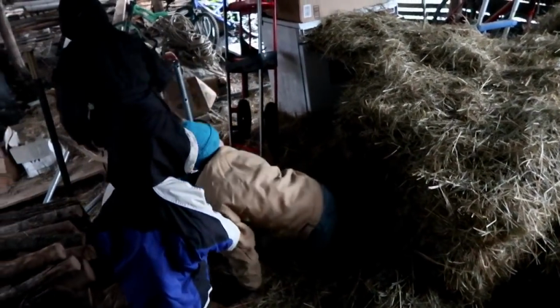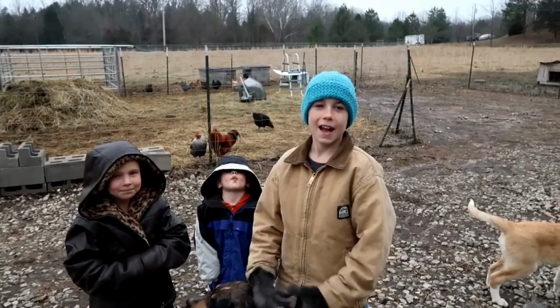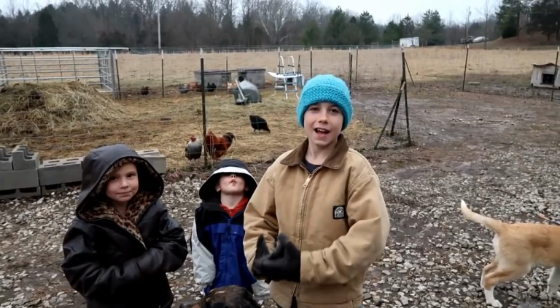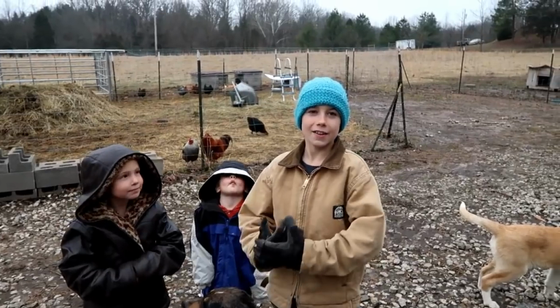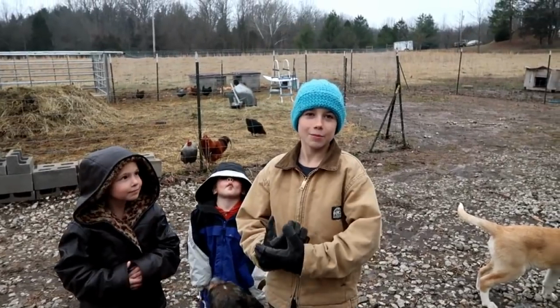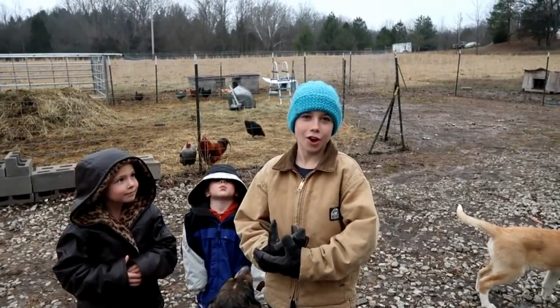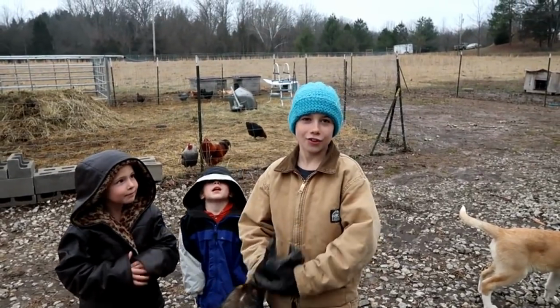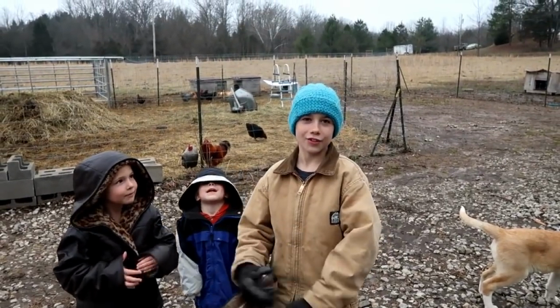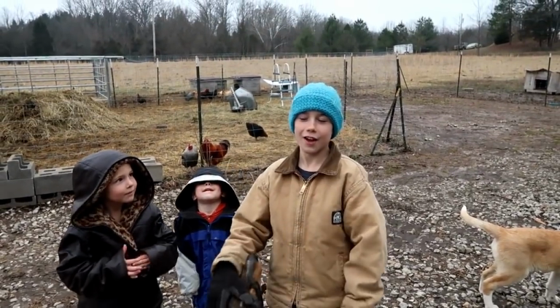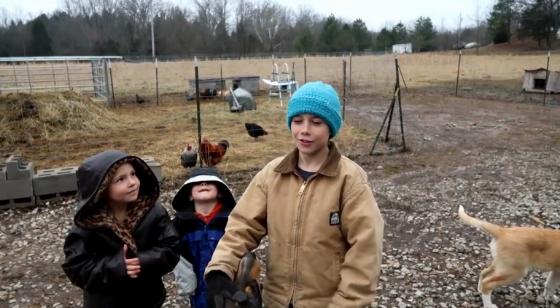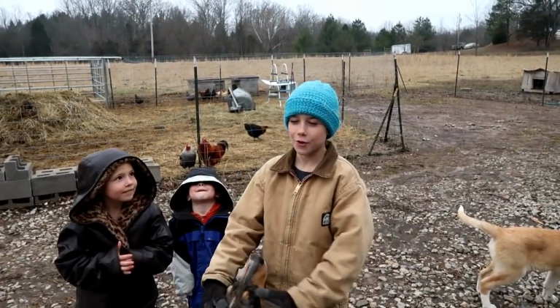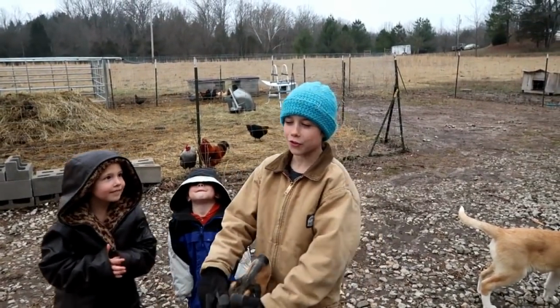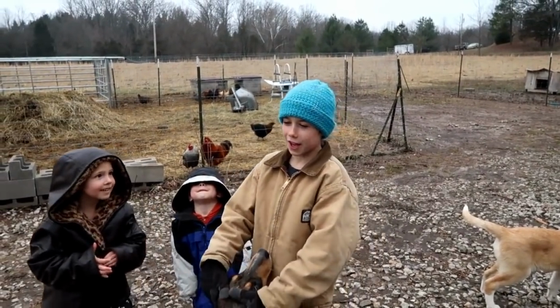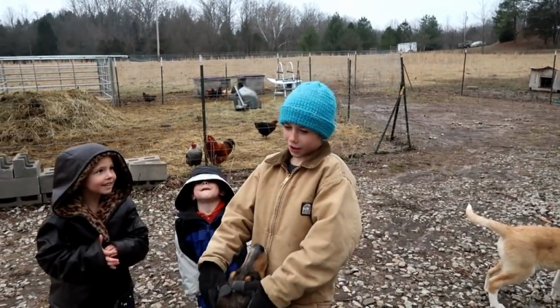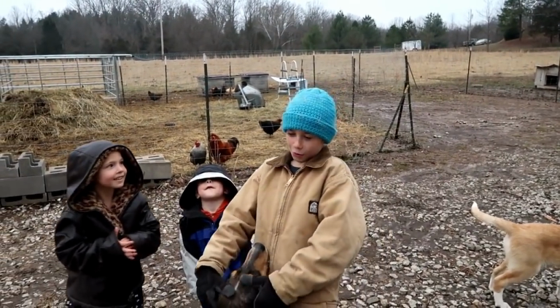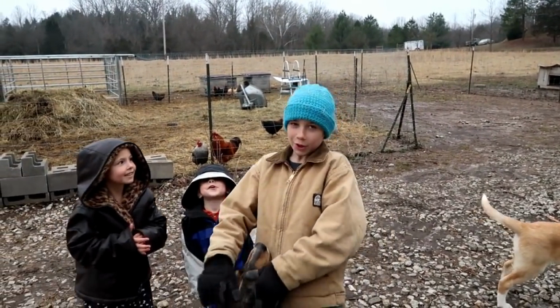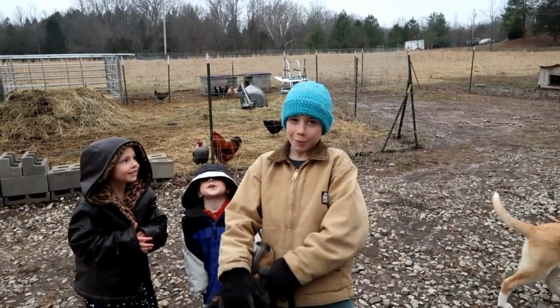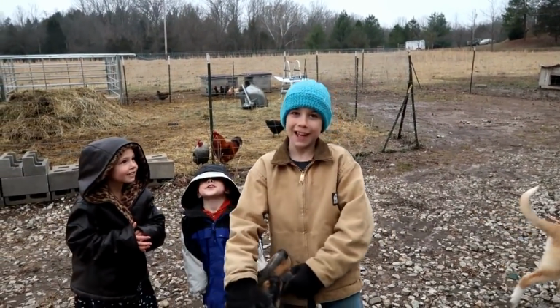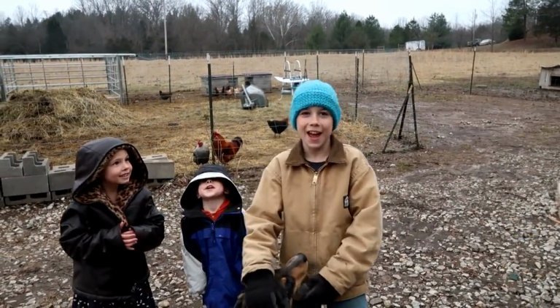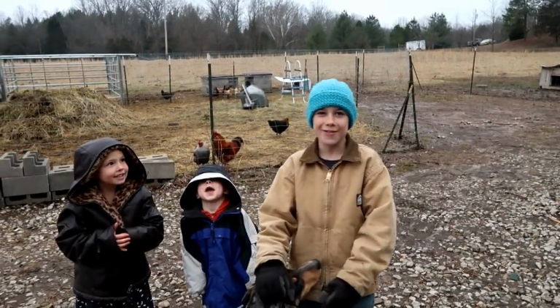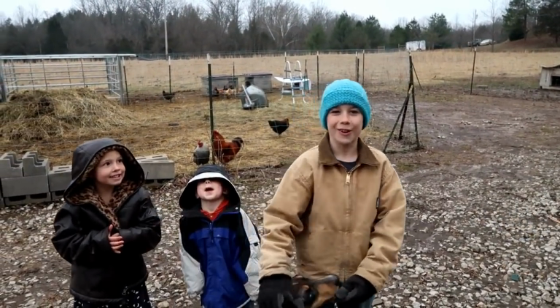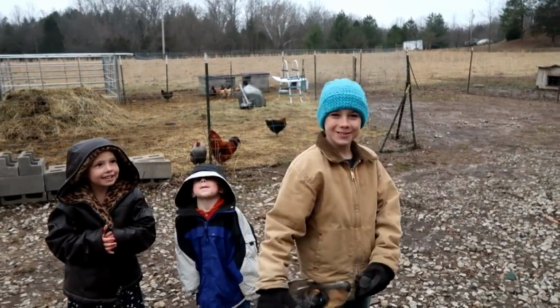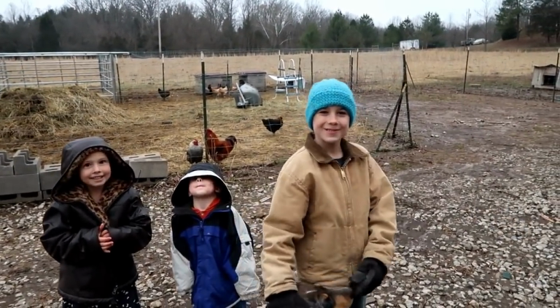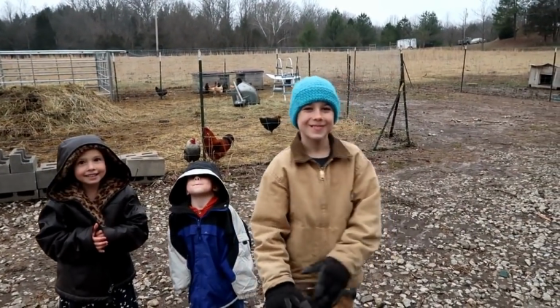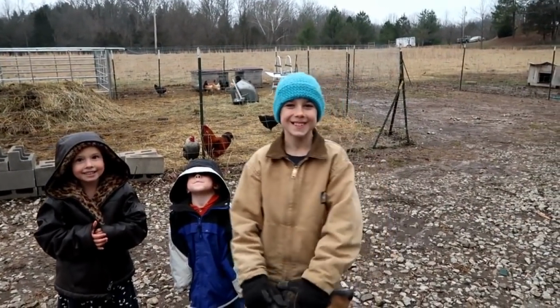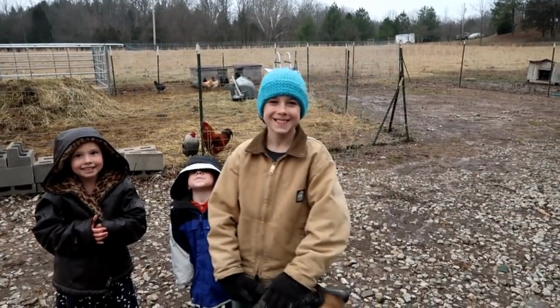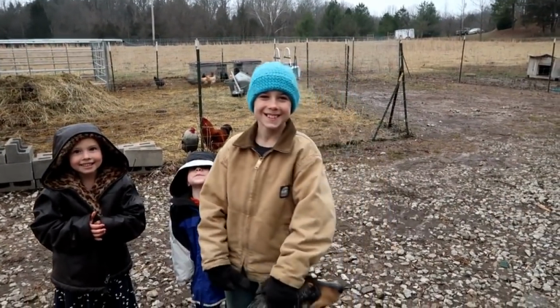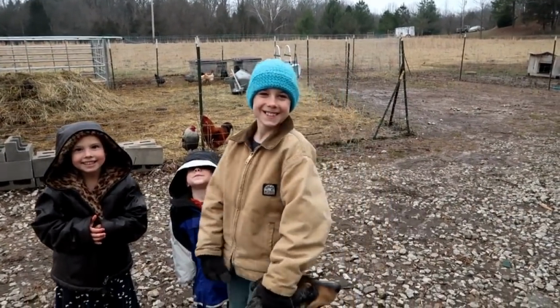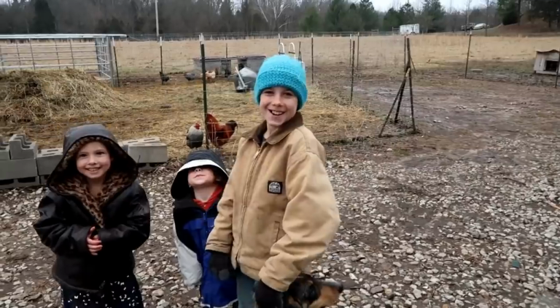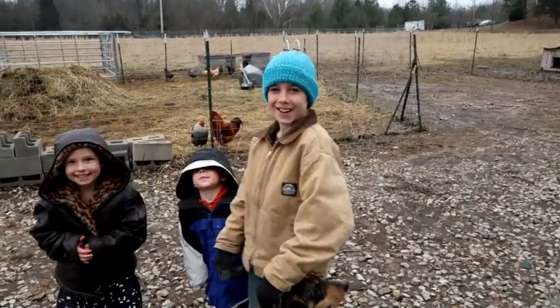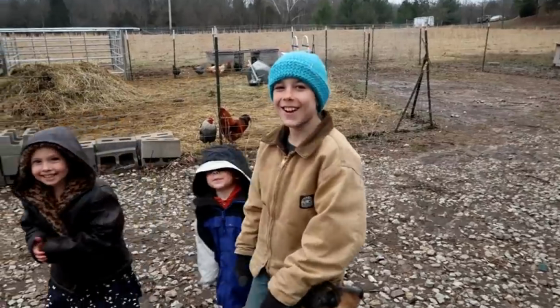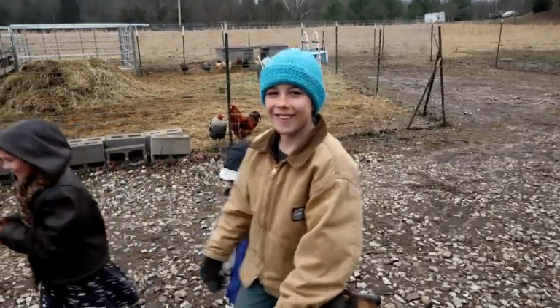Hi guys, I'm Josh at Thousands of Roots and we're gonna go plant the hay farm. Let's go!